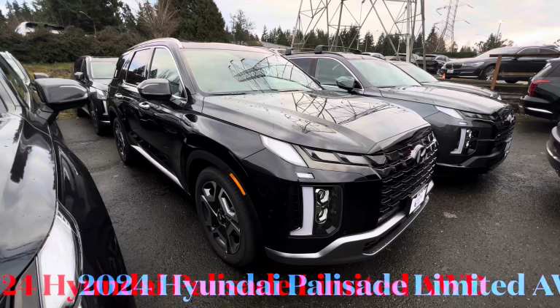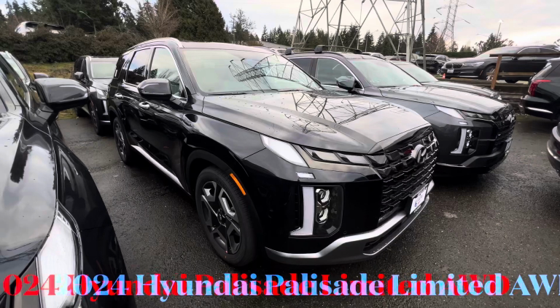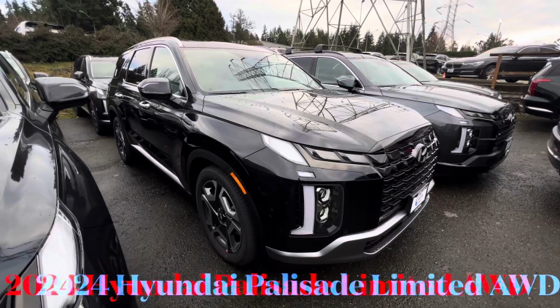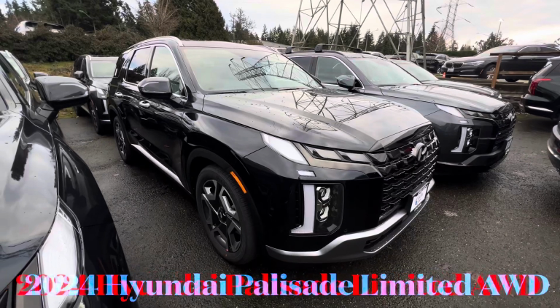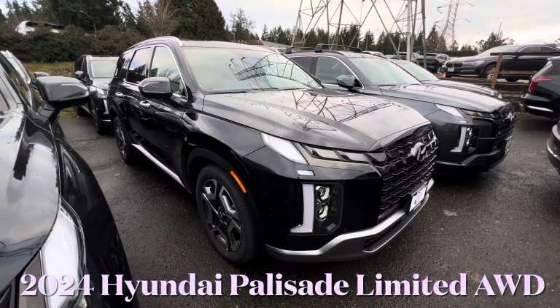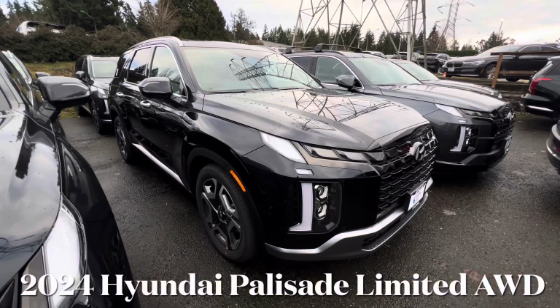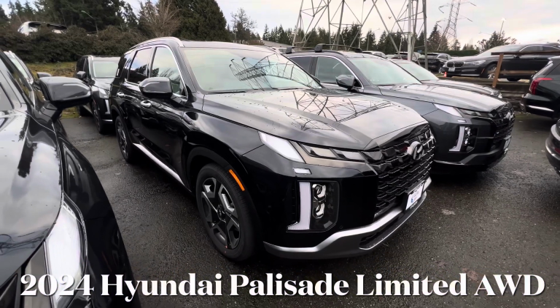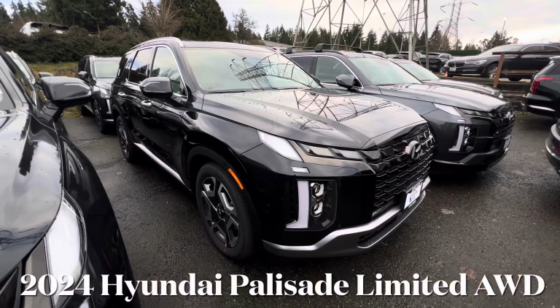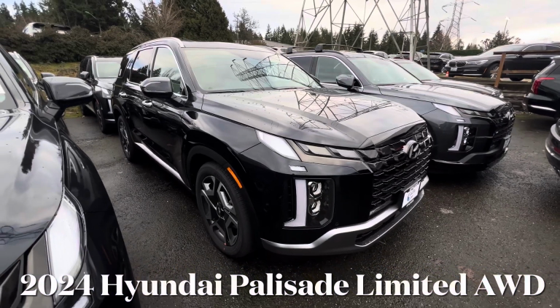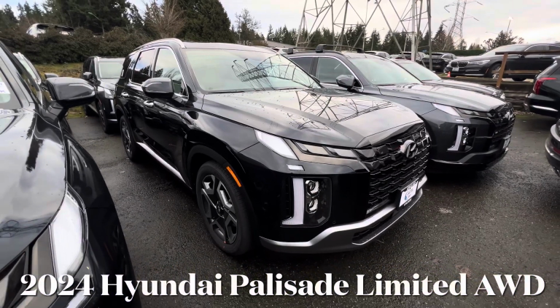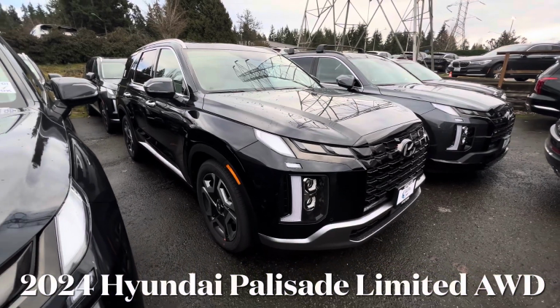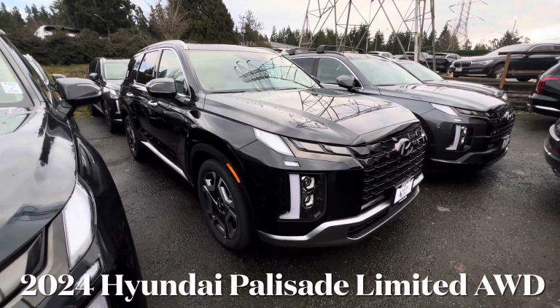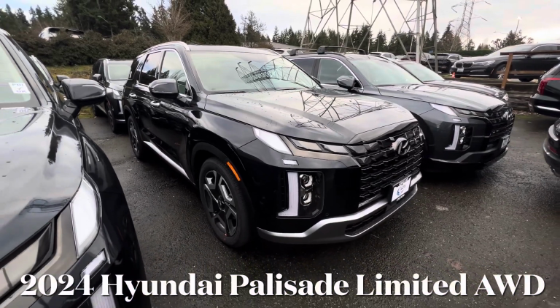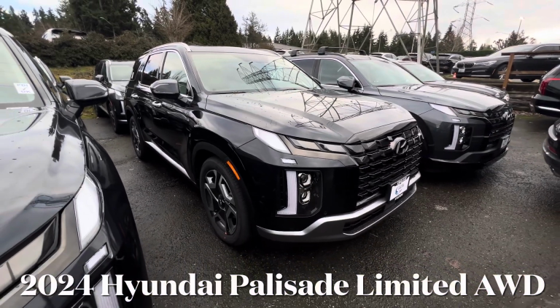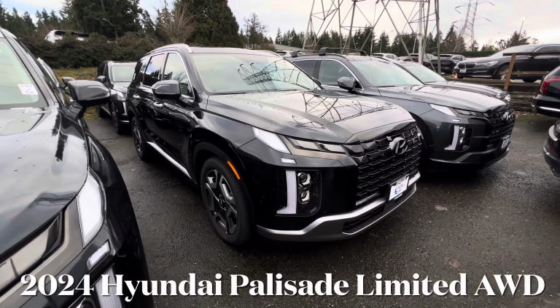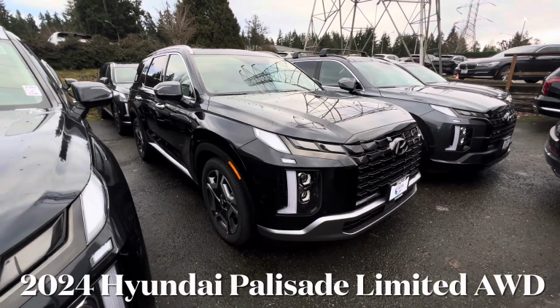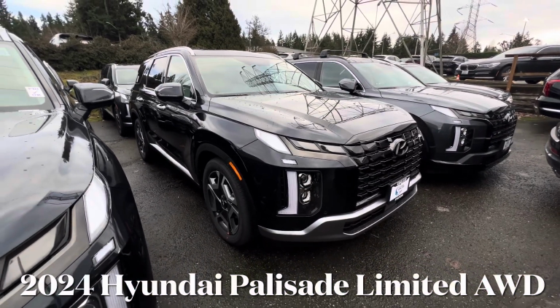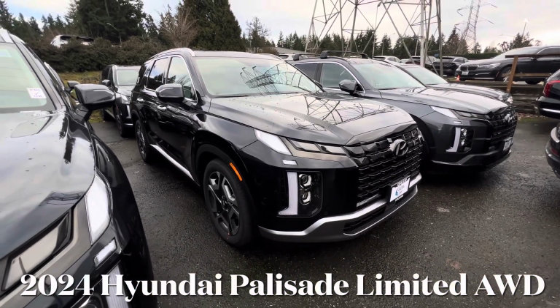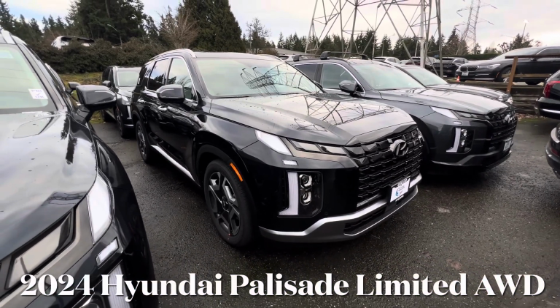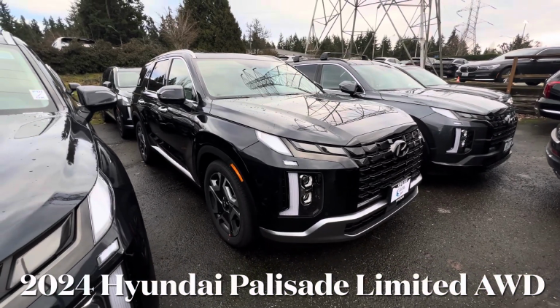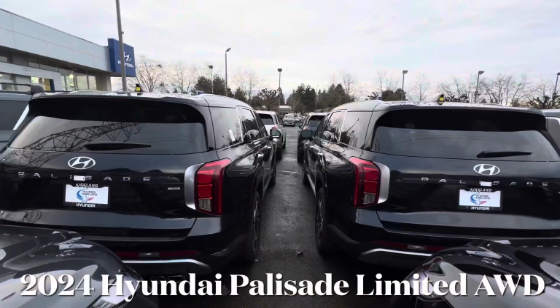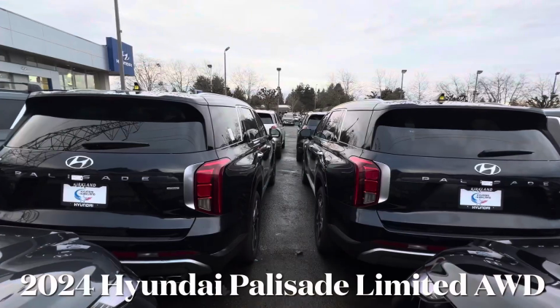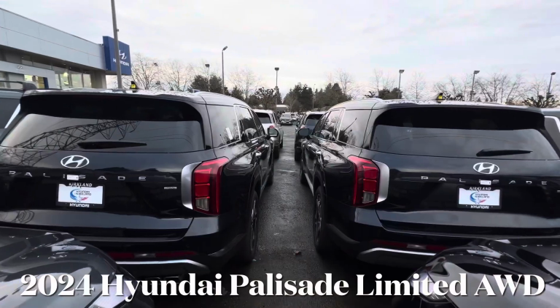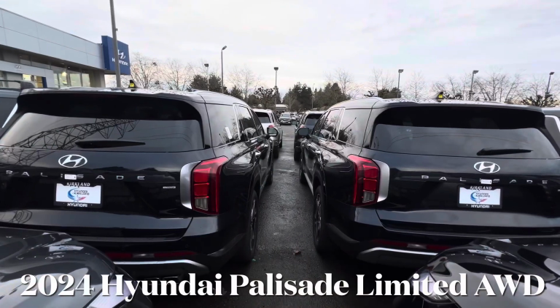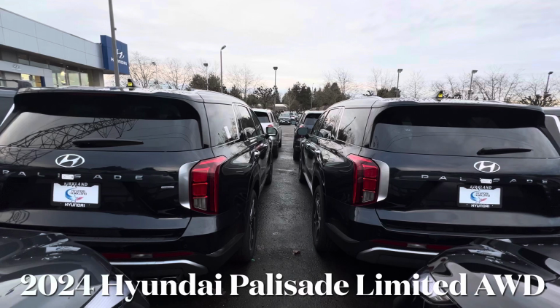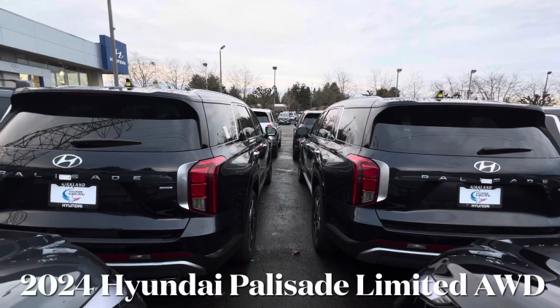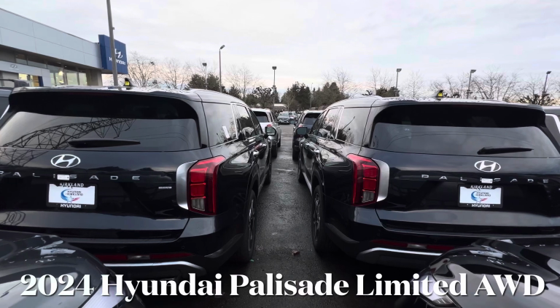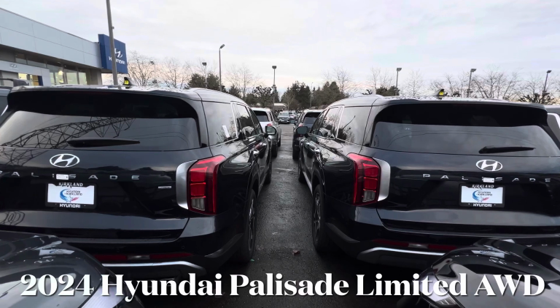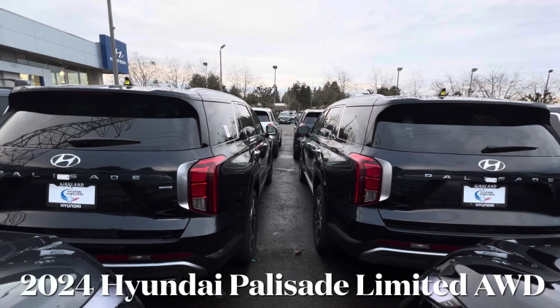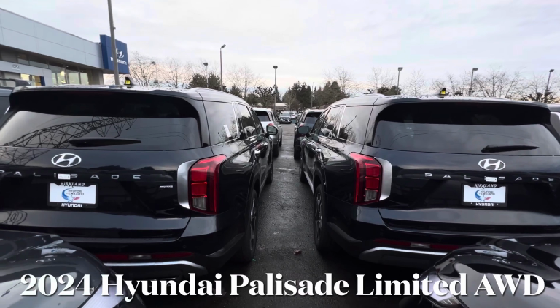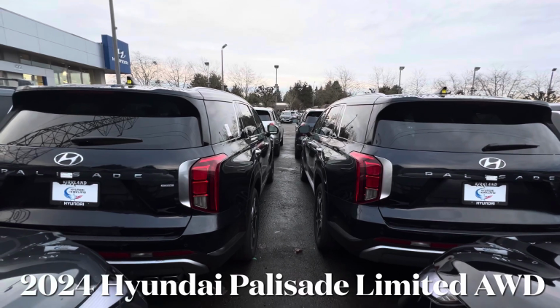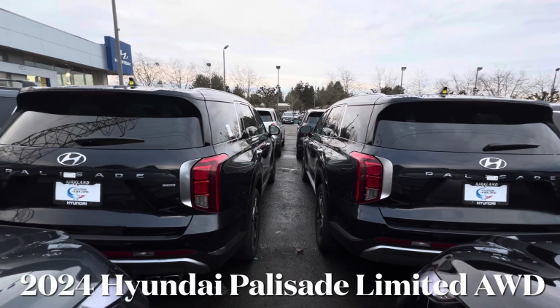Hello everyone, welcome back to the channel. Today we are going to be taking a quick look at this 2024 Hyundai Palisade.